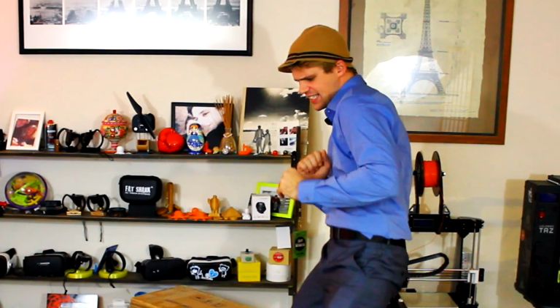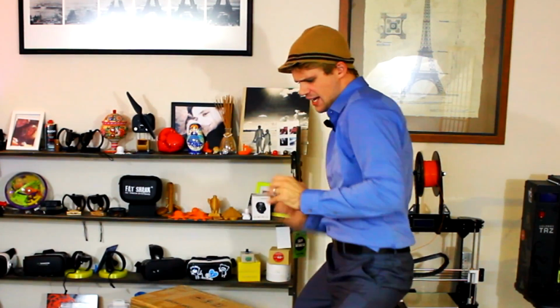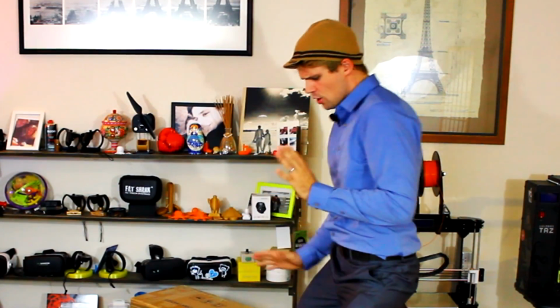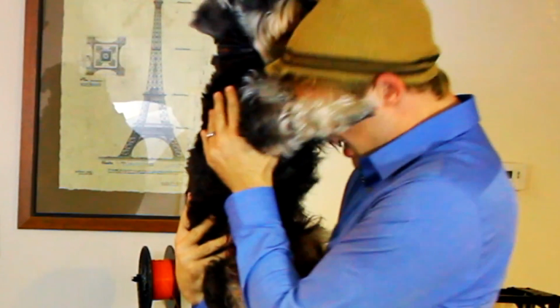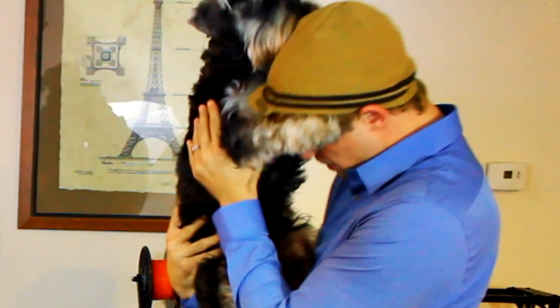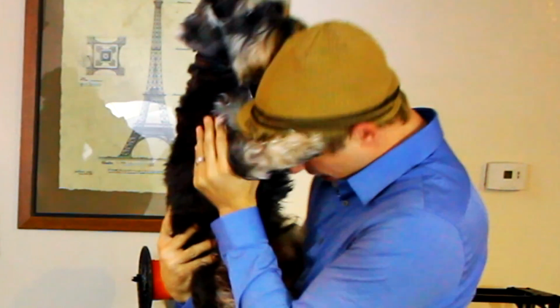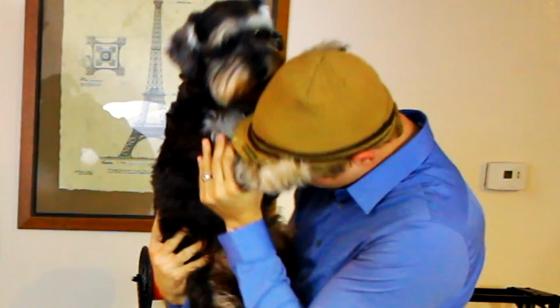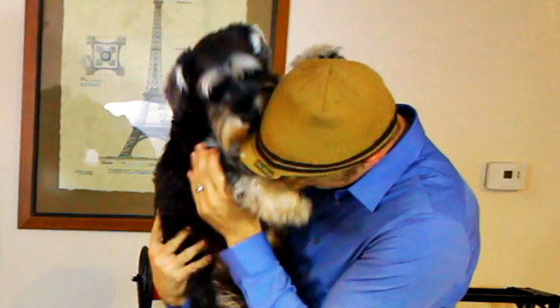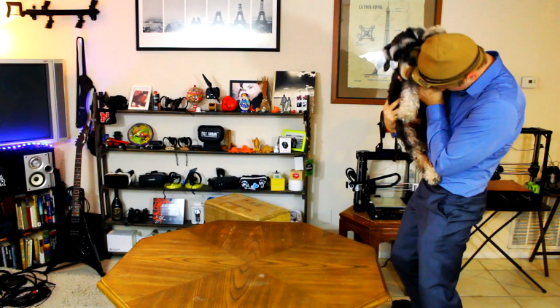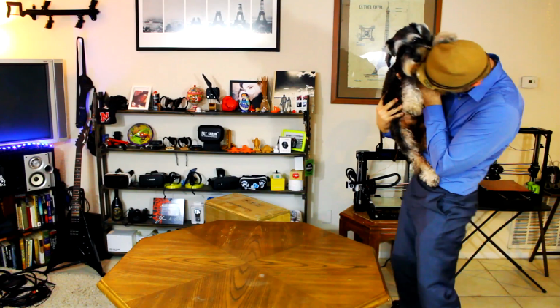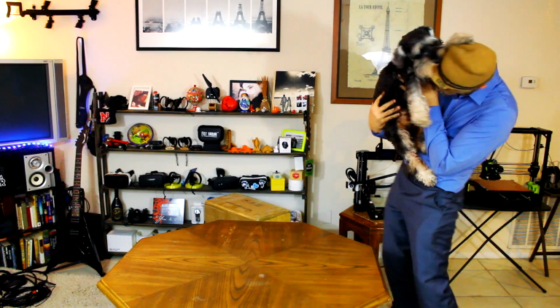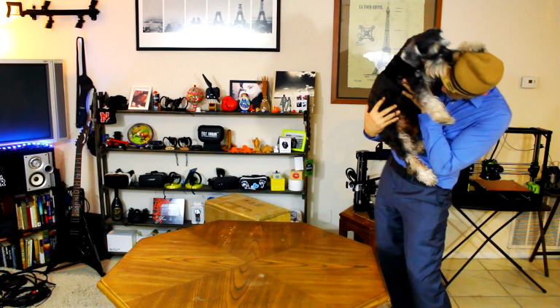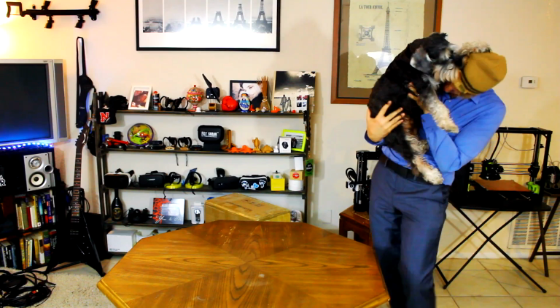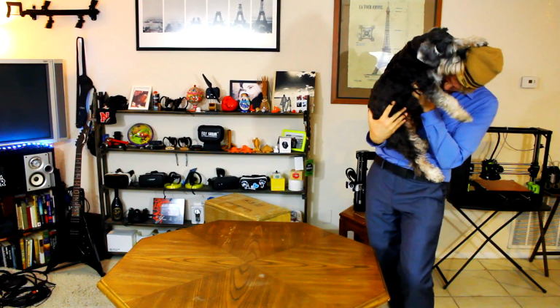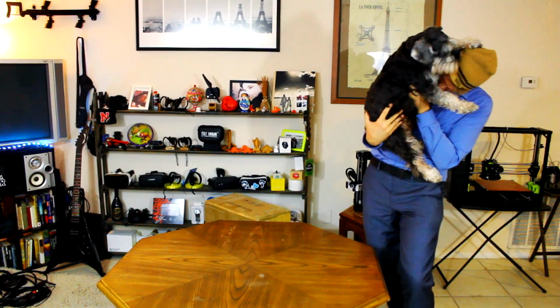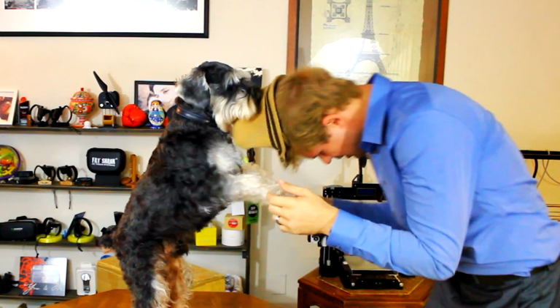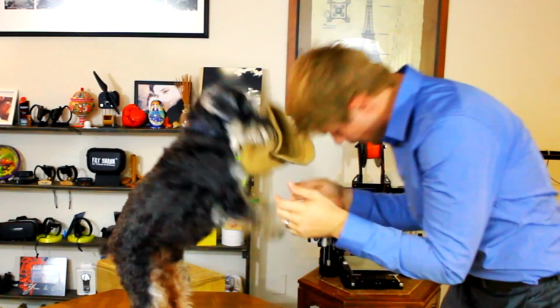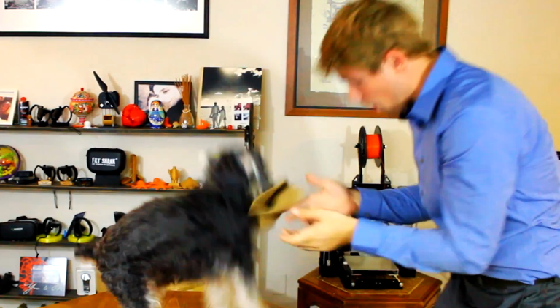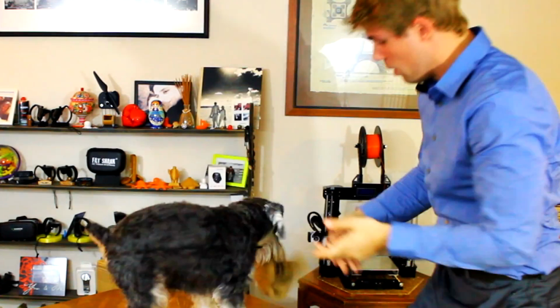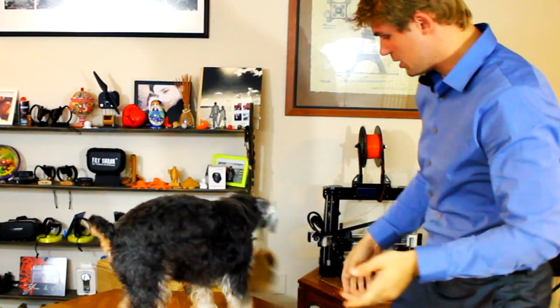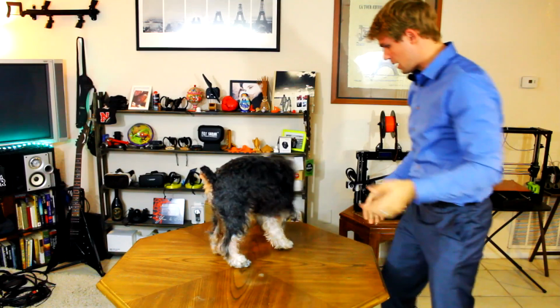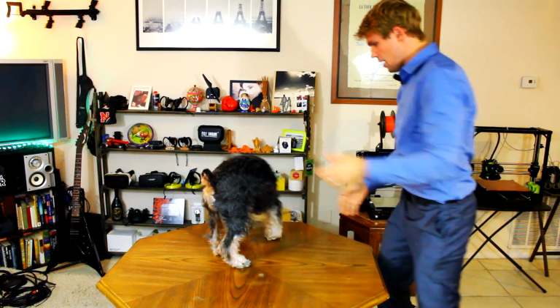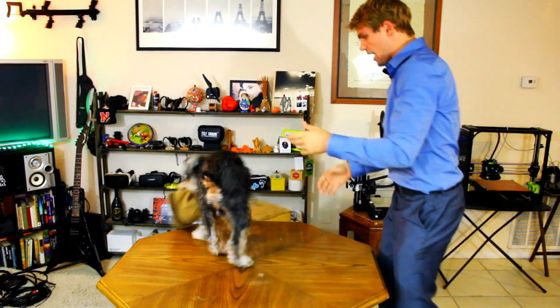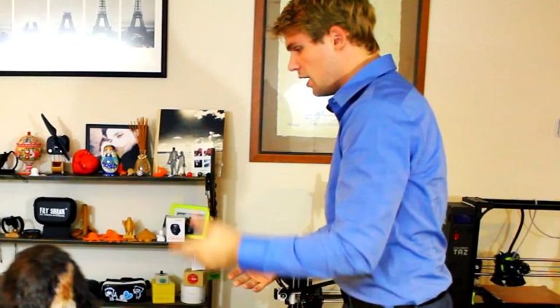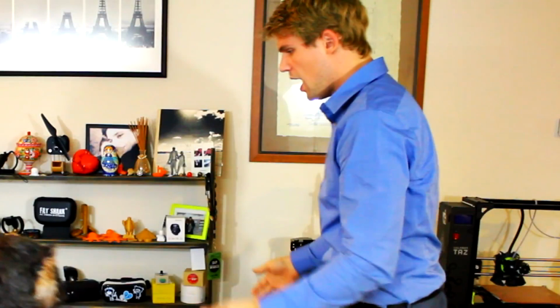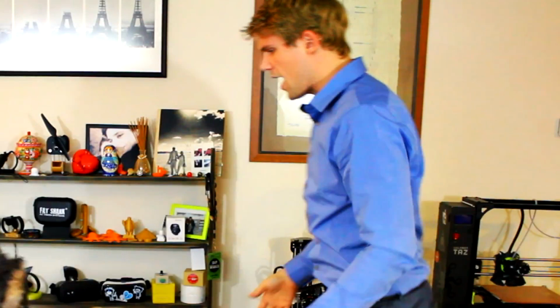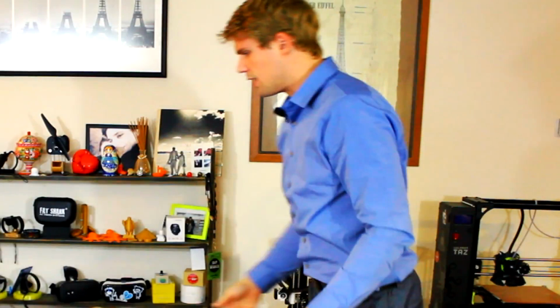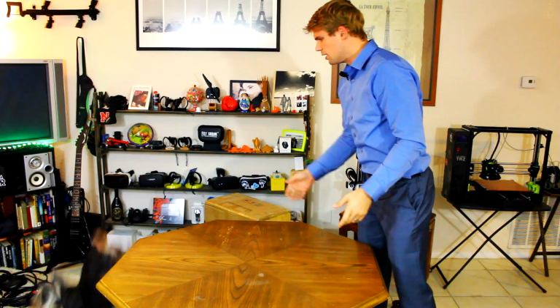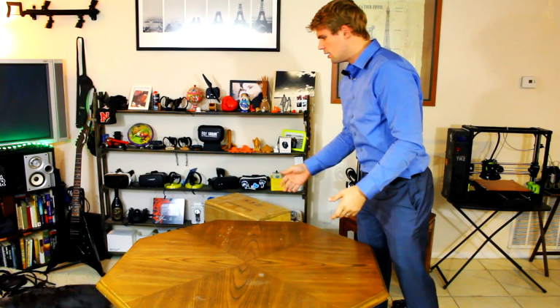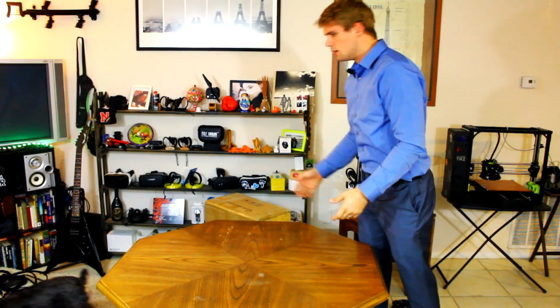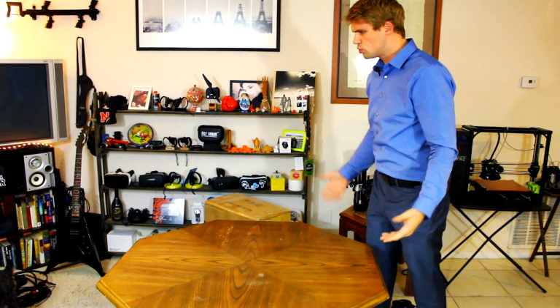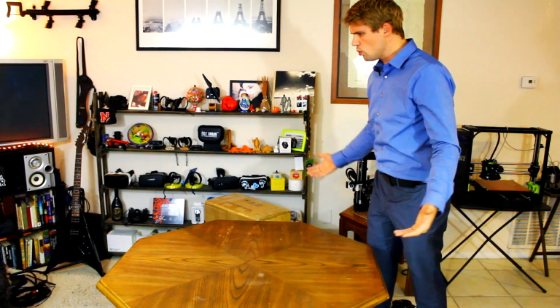Oh my hat! He's got me! Yo! He's got my hat! Hey! Dude!